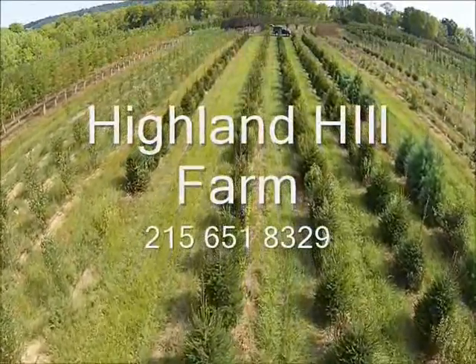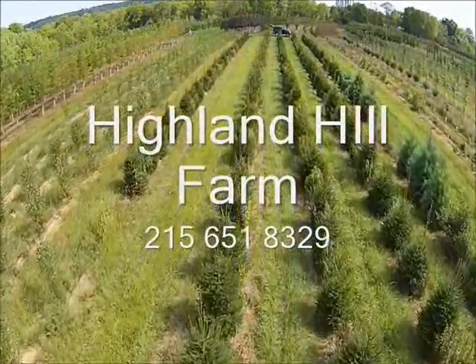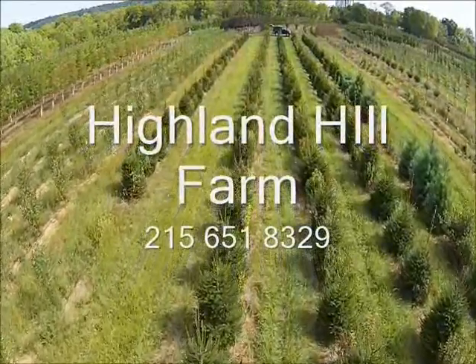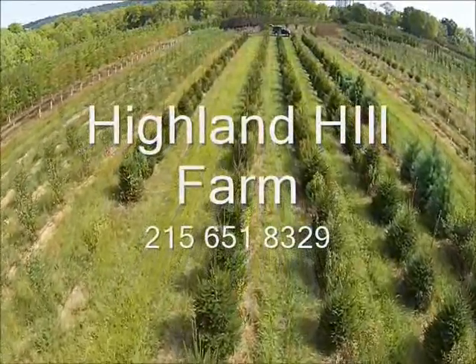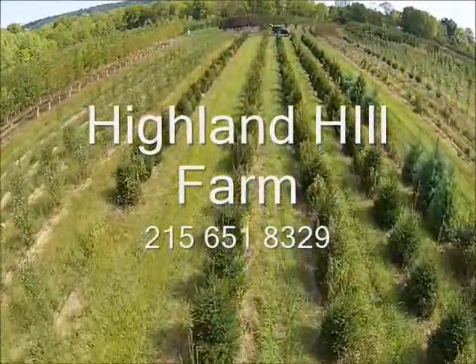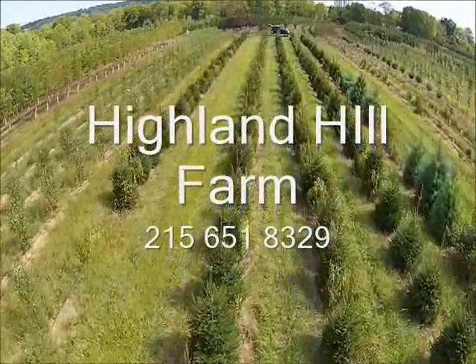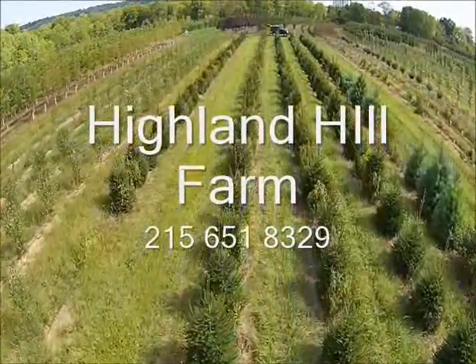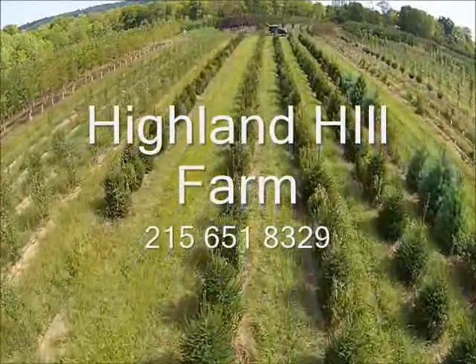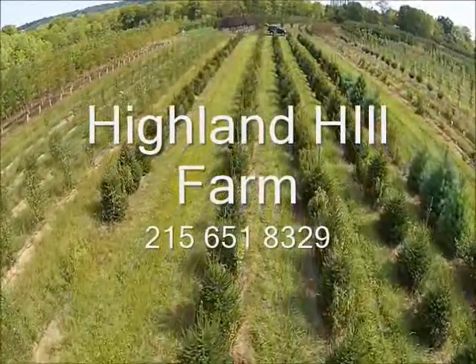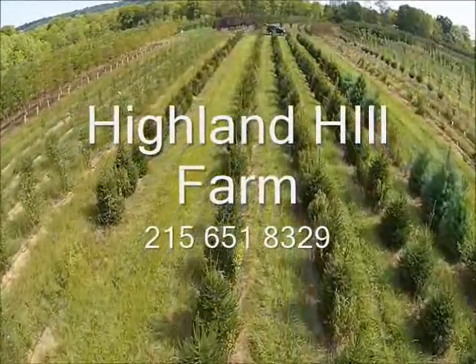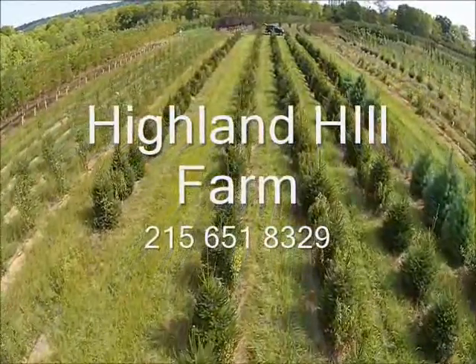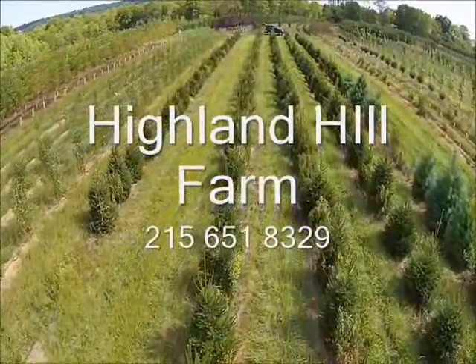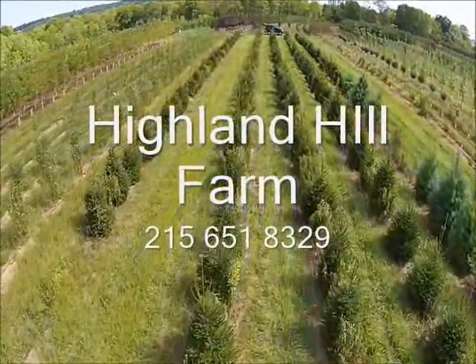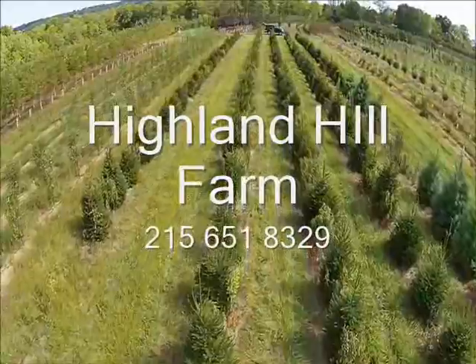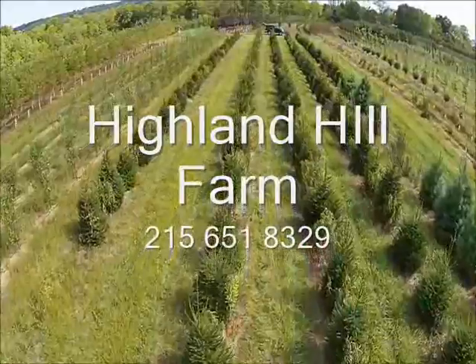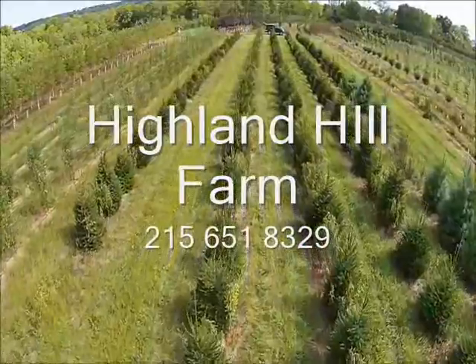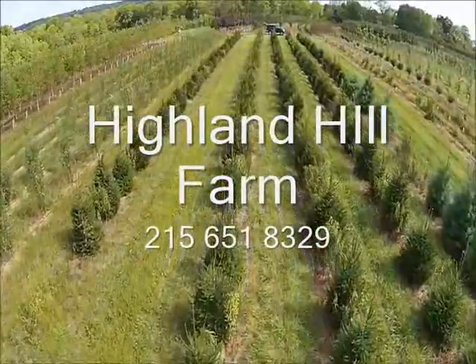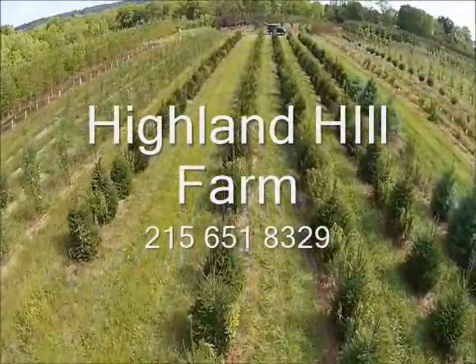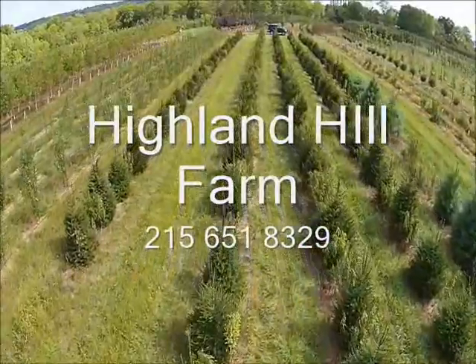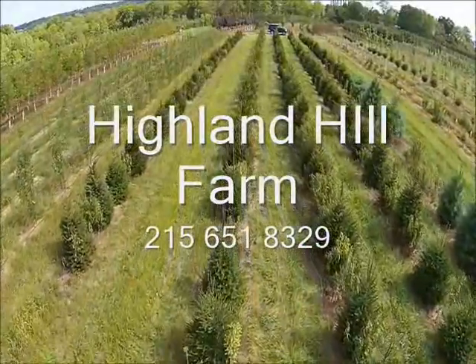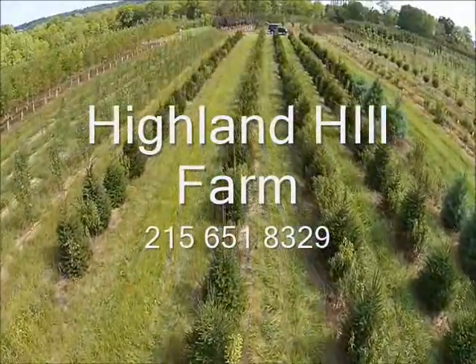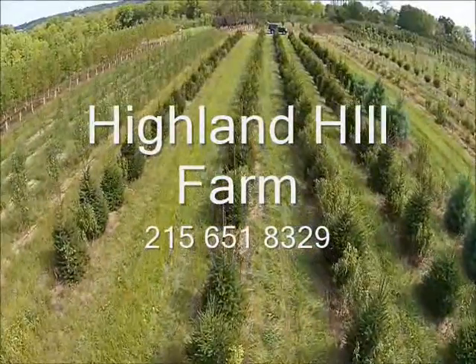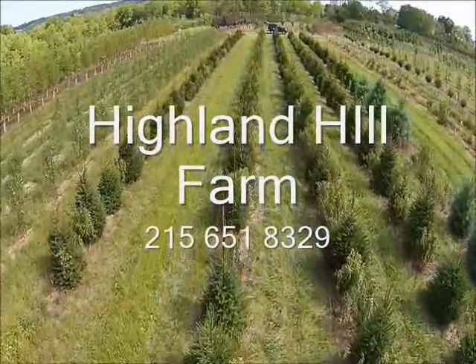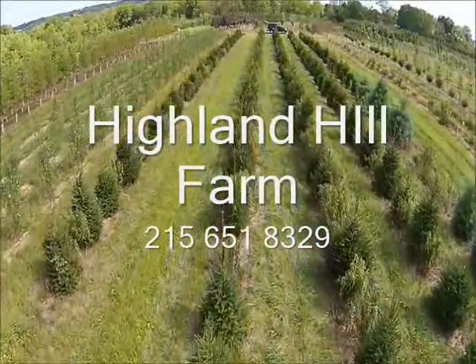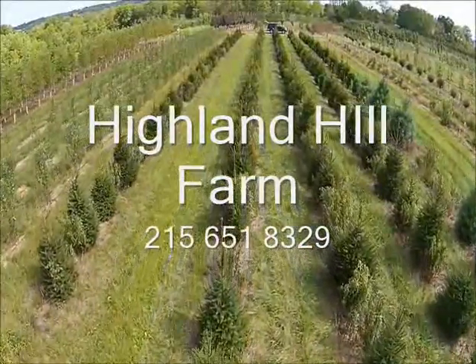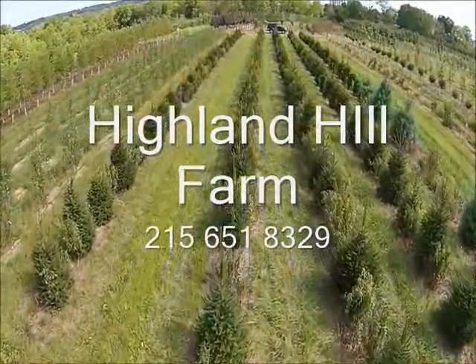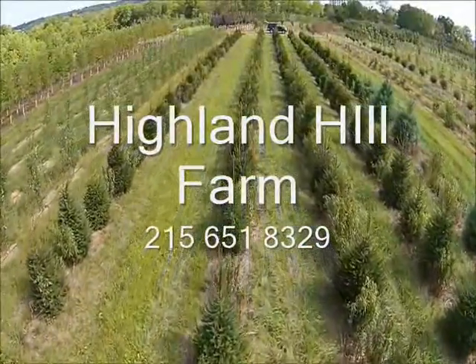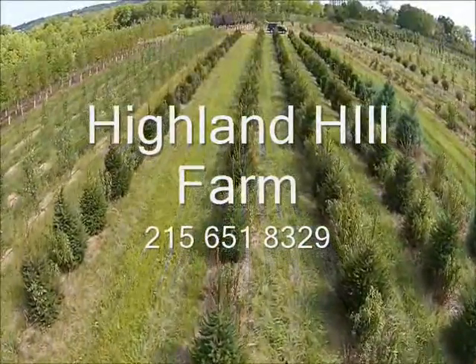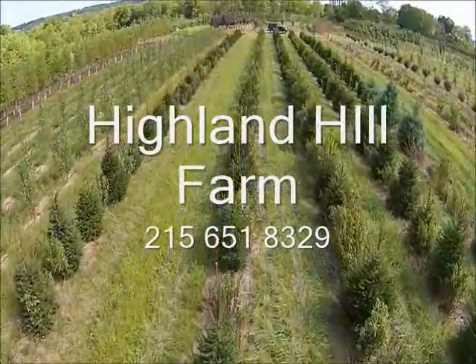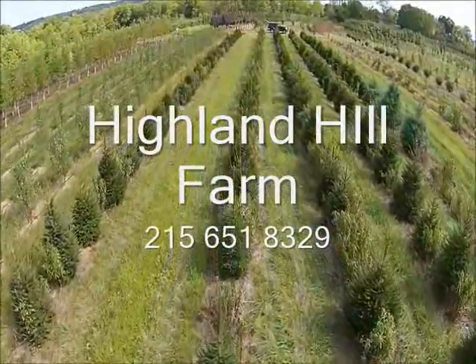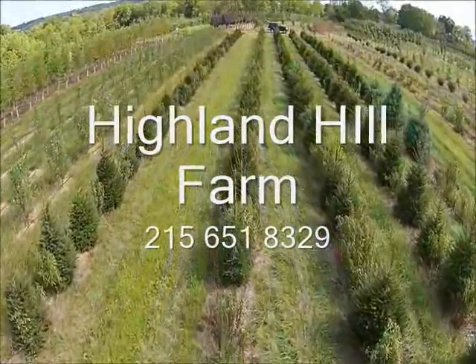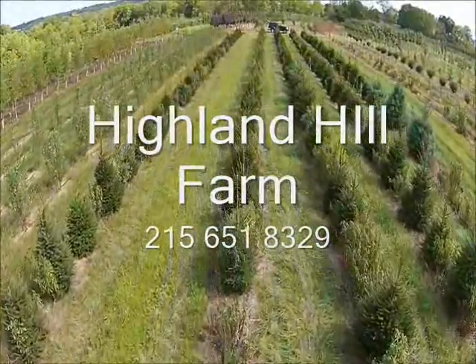This video is brought to you by Highland Hill Farm. We grow and sell screening and buffering trees for privacy and sound barriers.